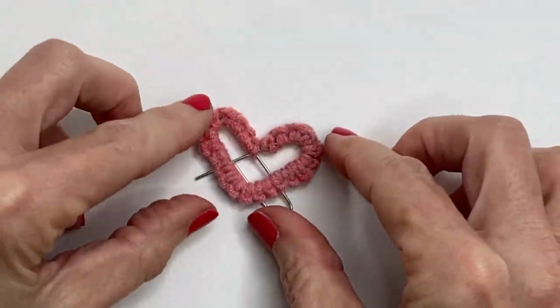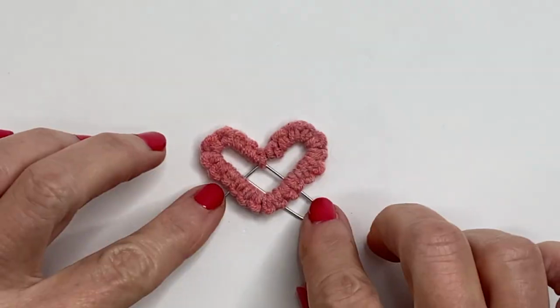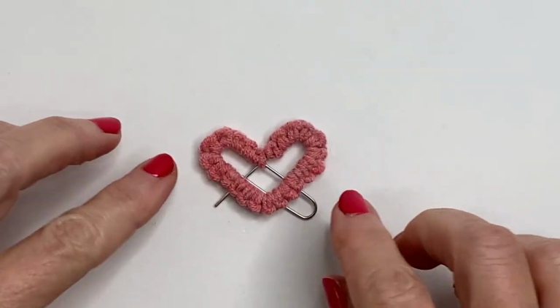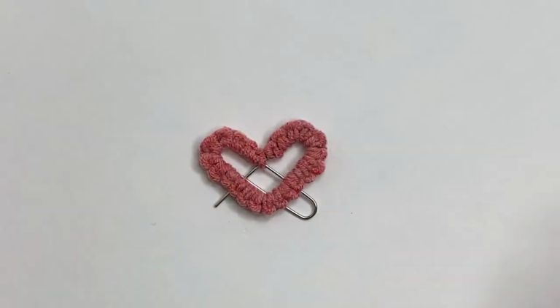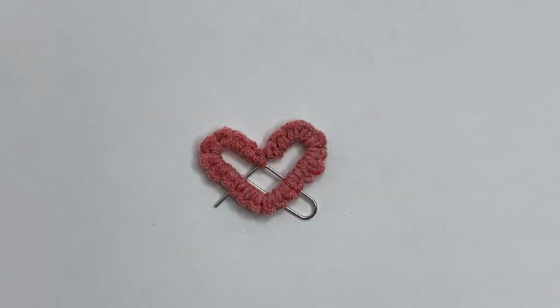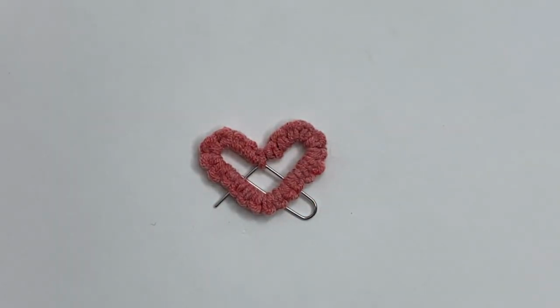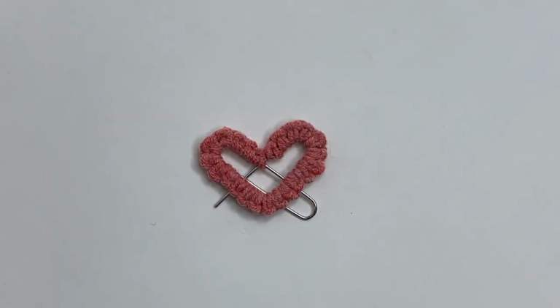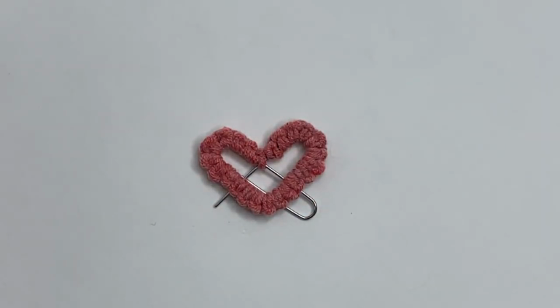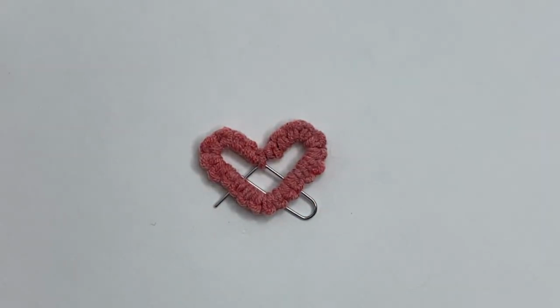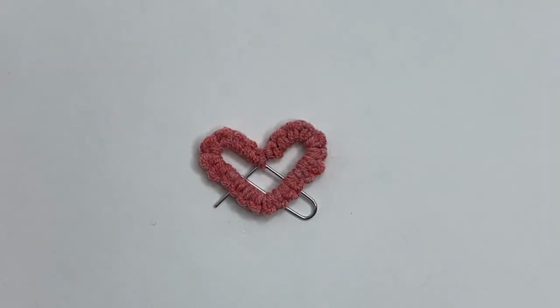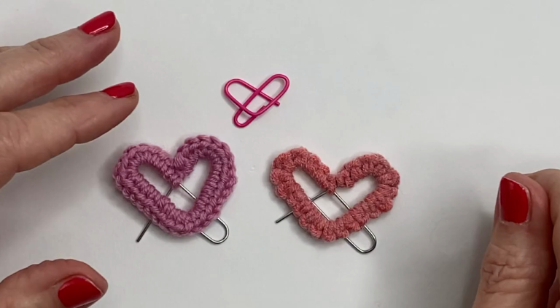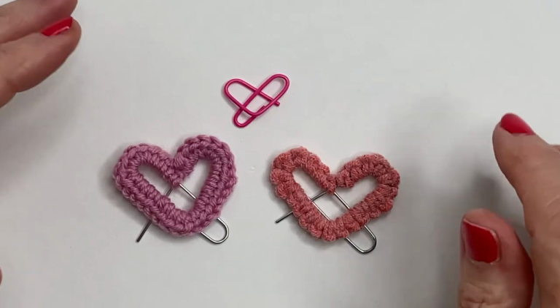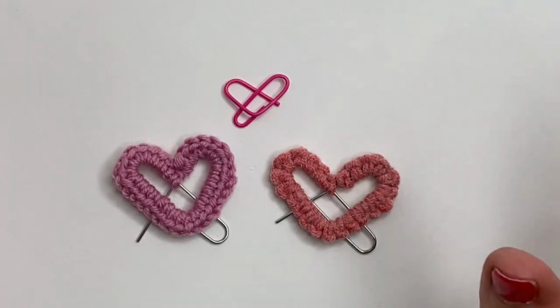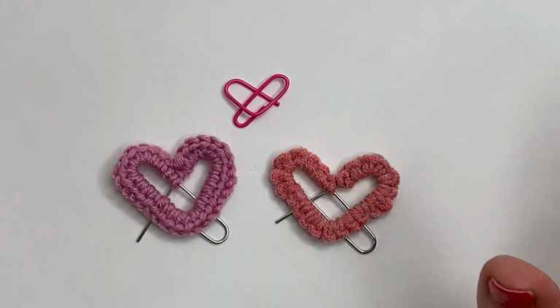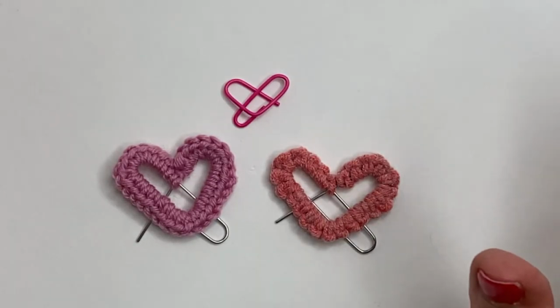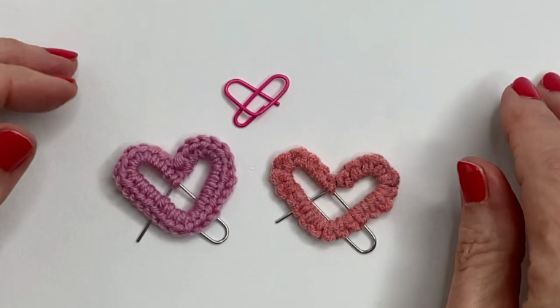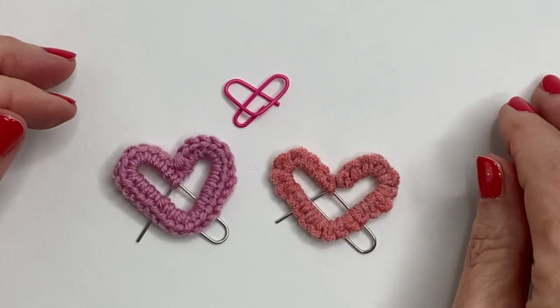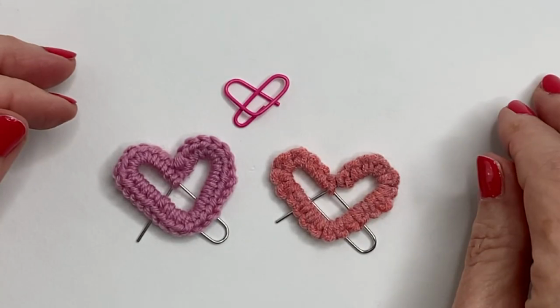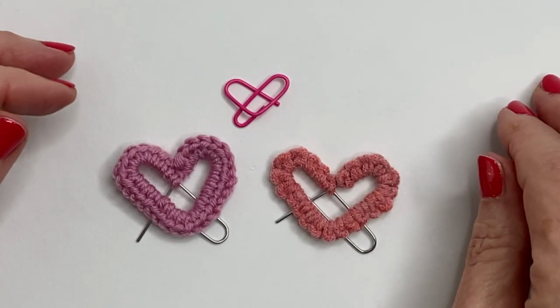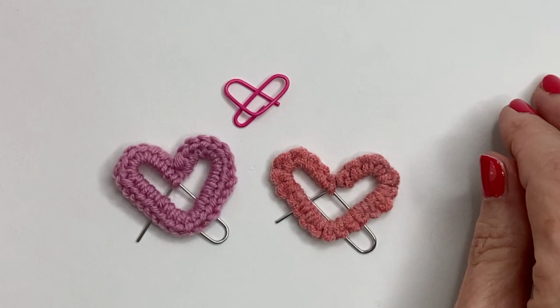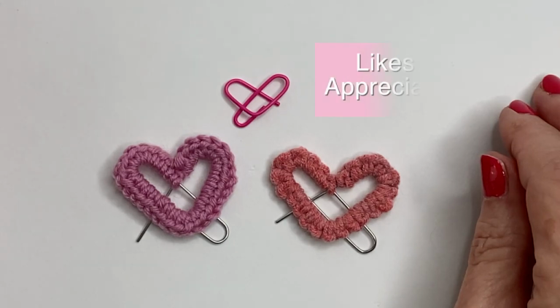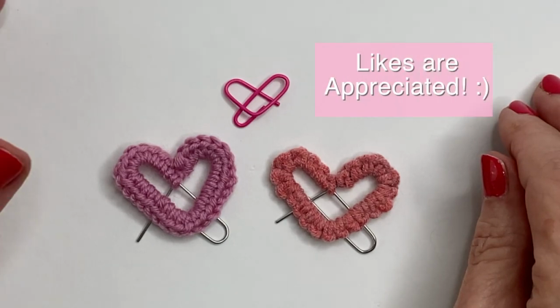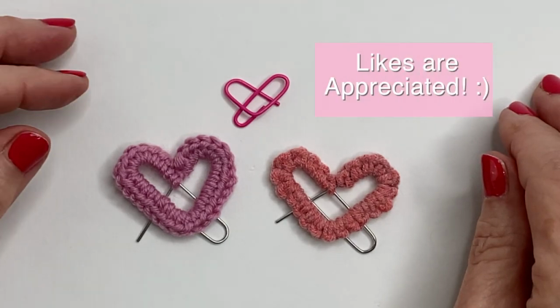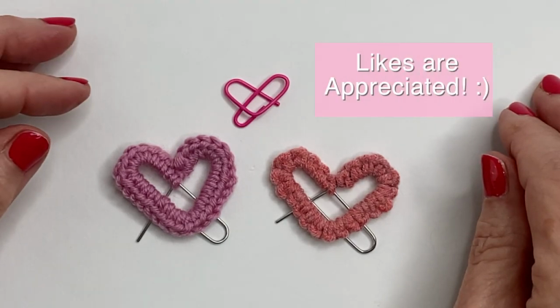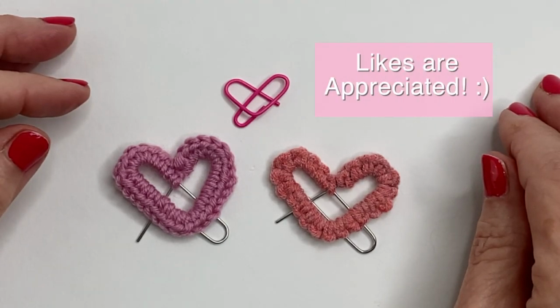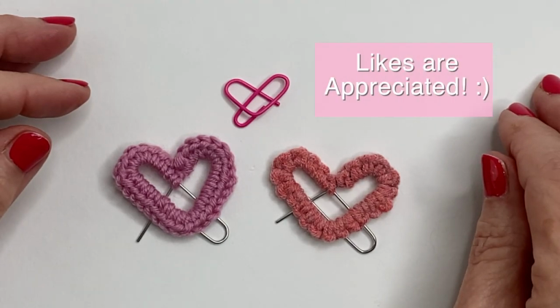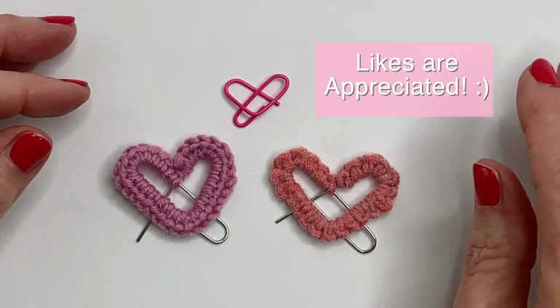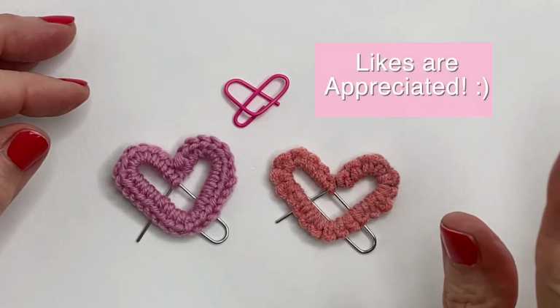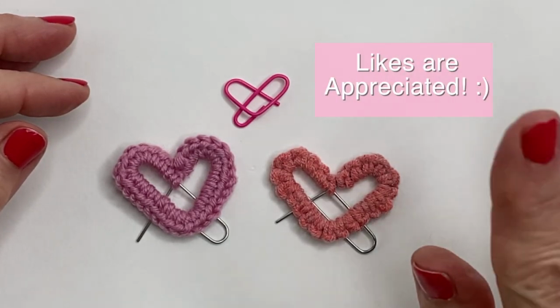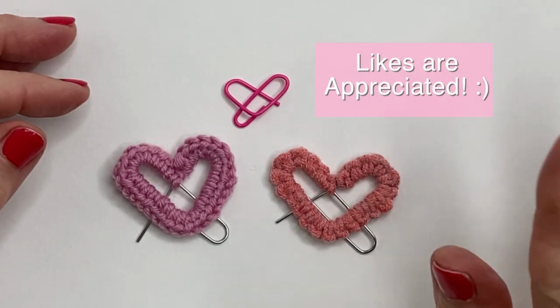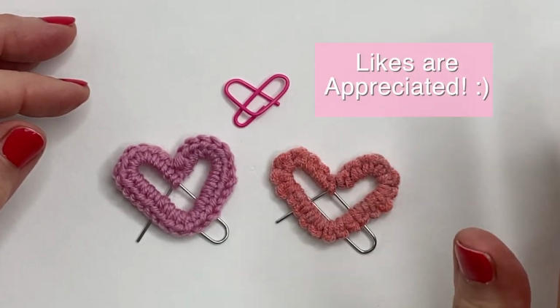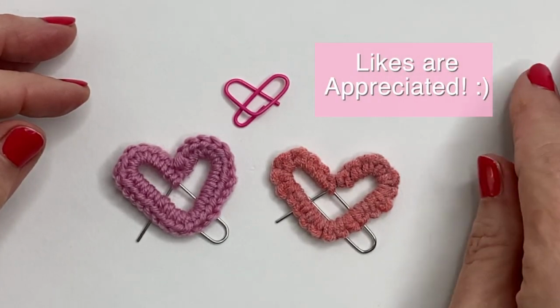And that's all there is to it. I hope you enjoyed the video. Likes are always appreciated. See you next time.